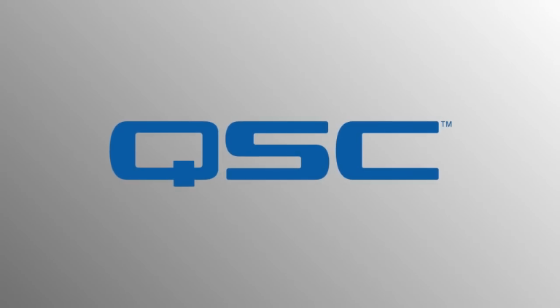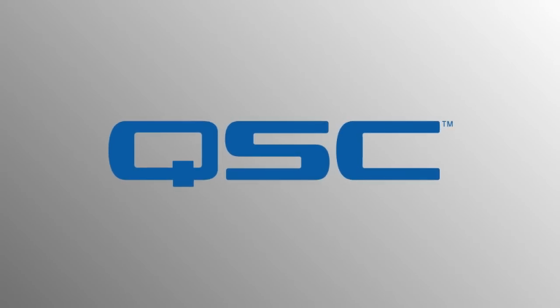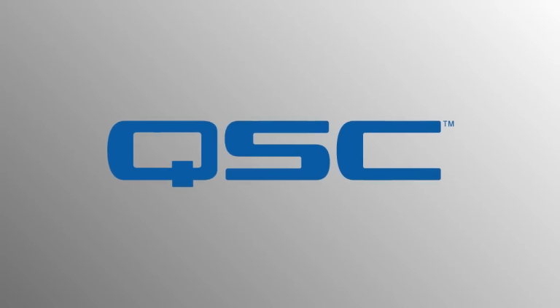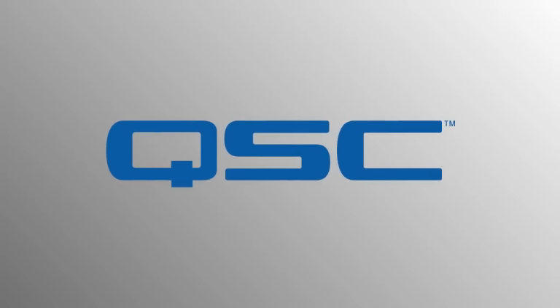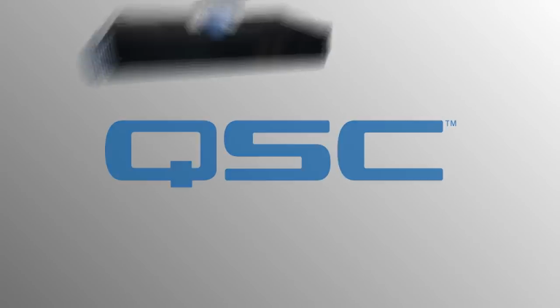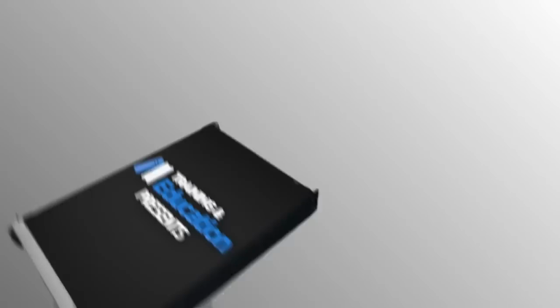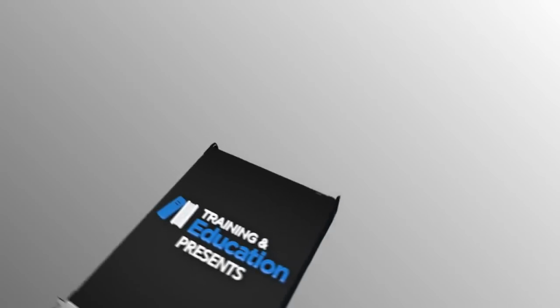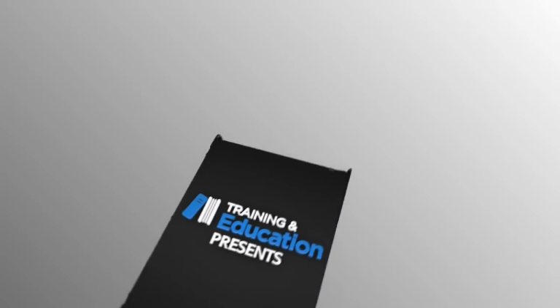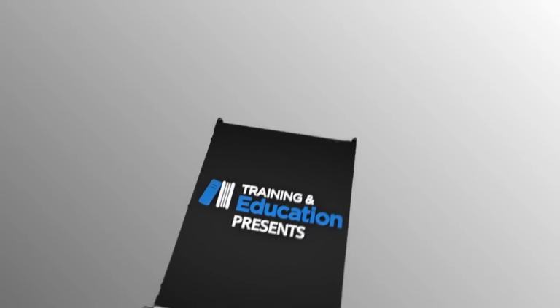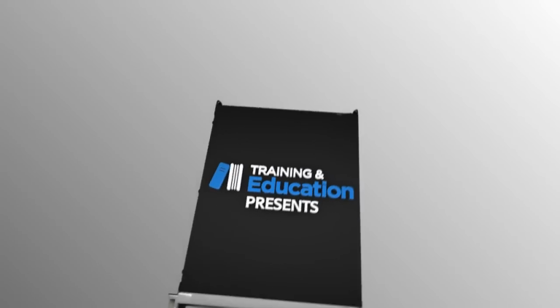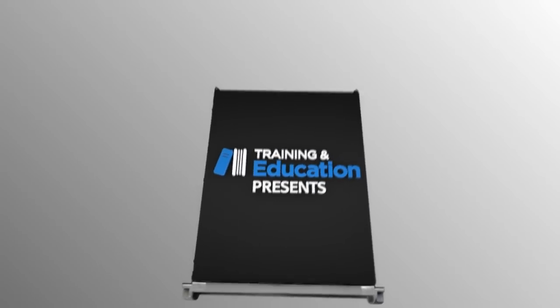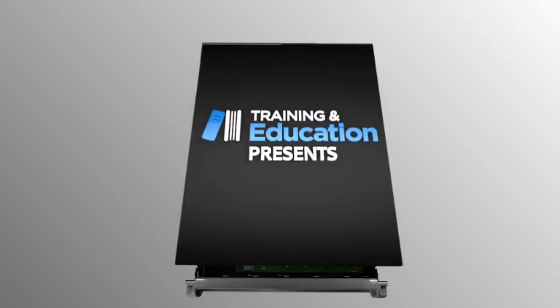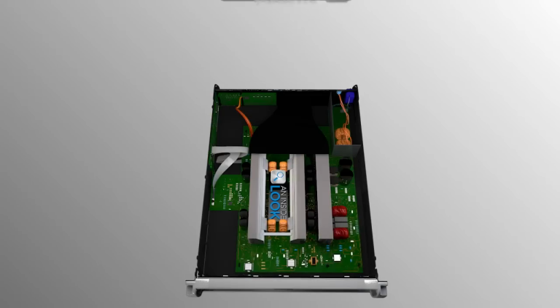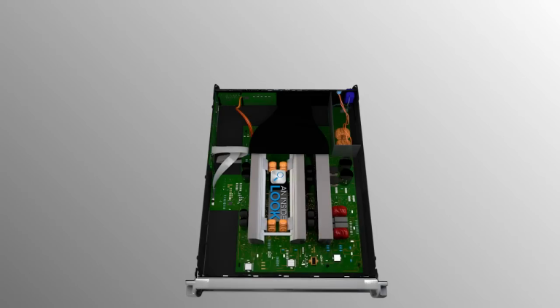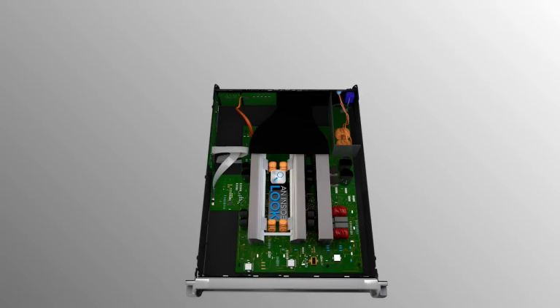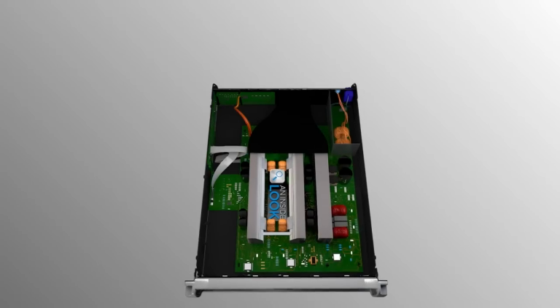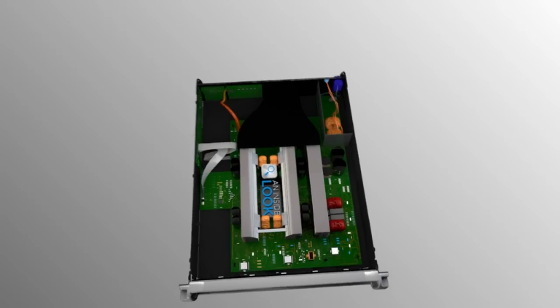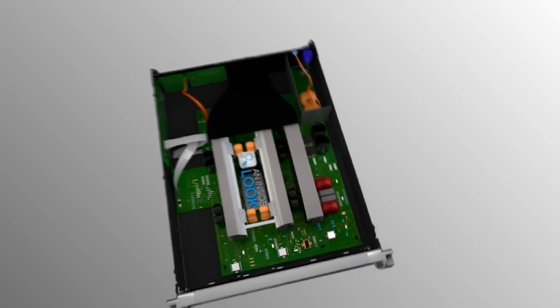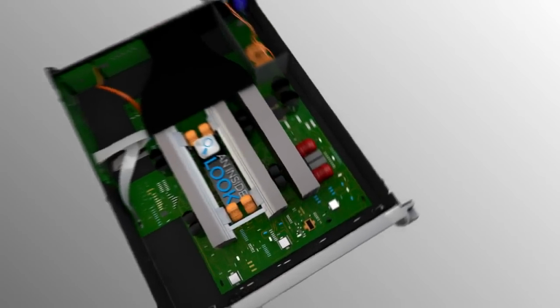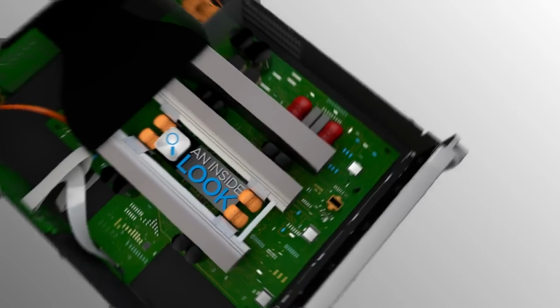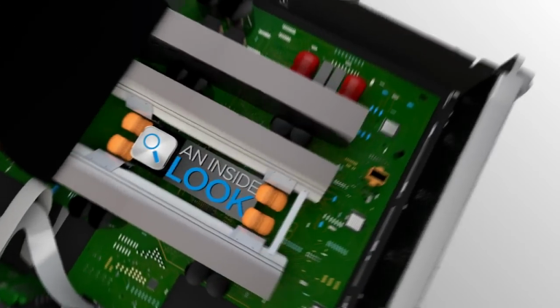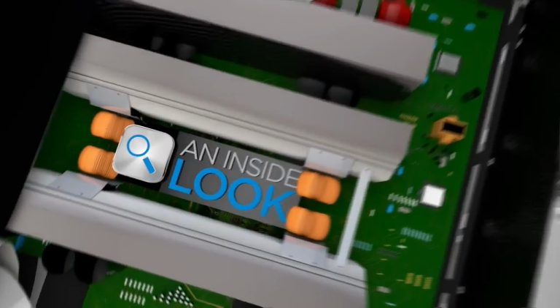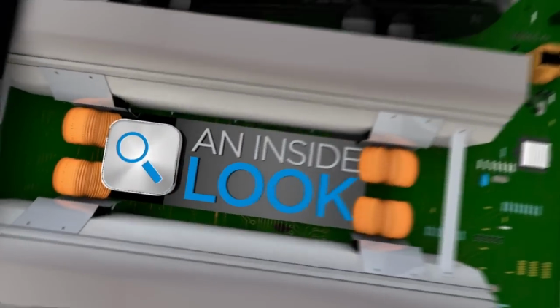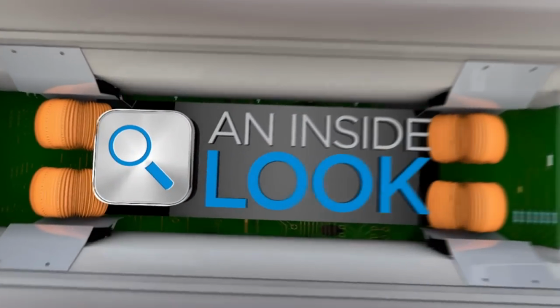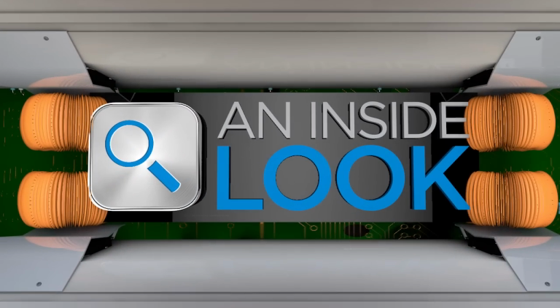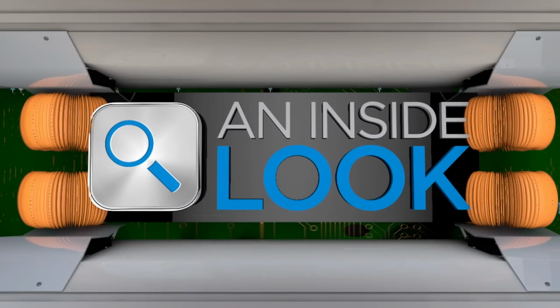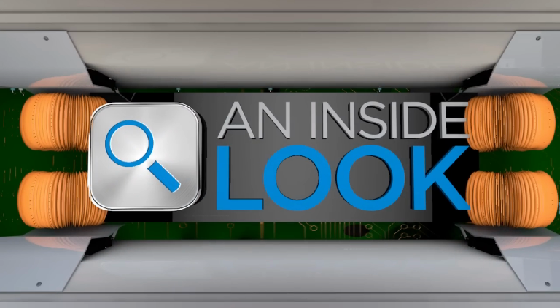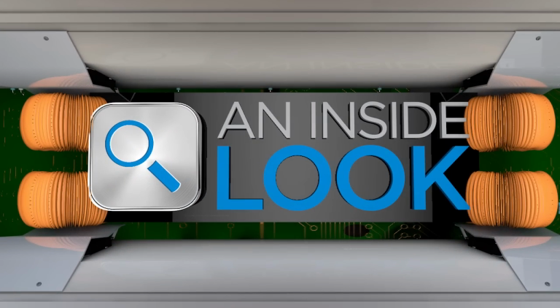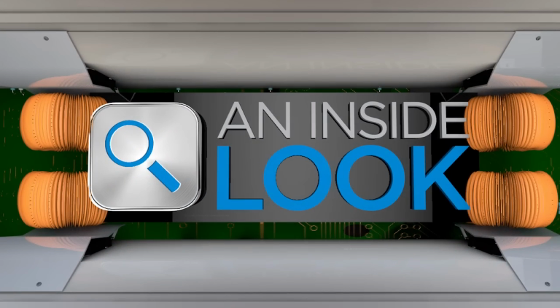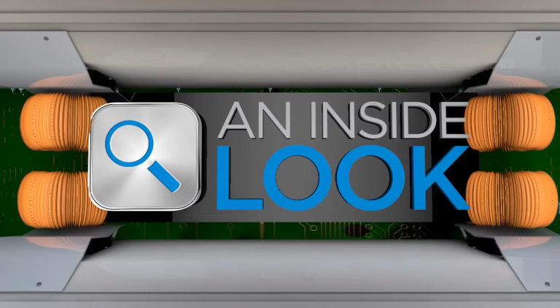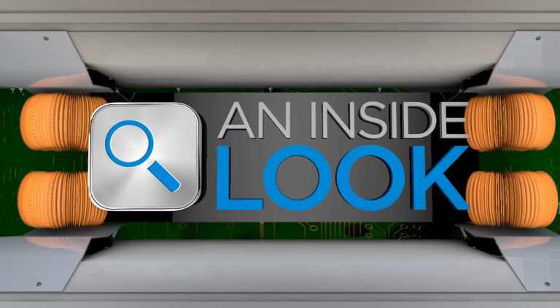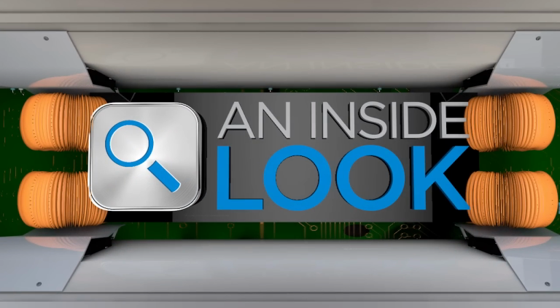There's no secret to what makes the PLD and CXD amplifier so powerful. And to prove it, we're going to take an inside look at these amazing devices.